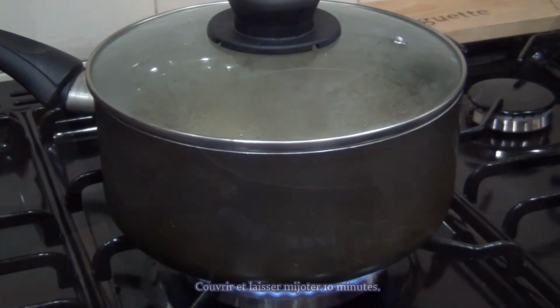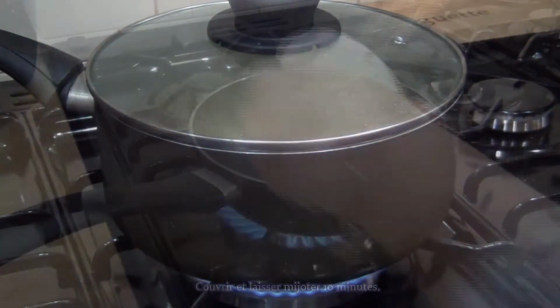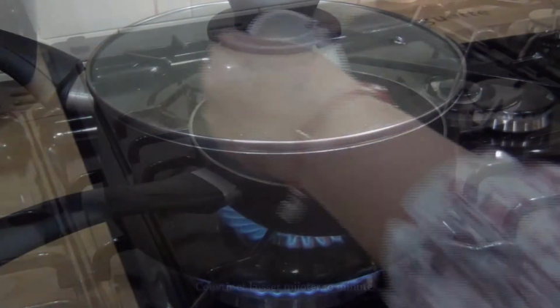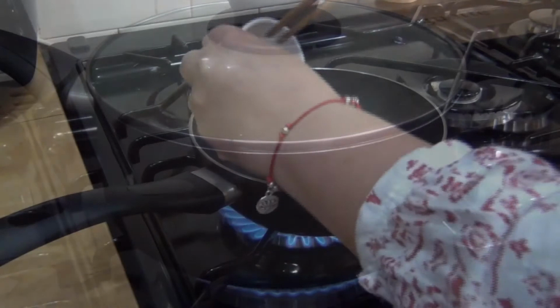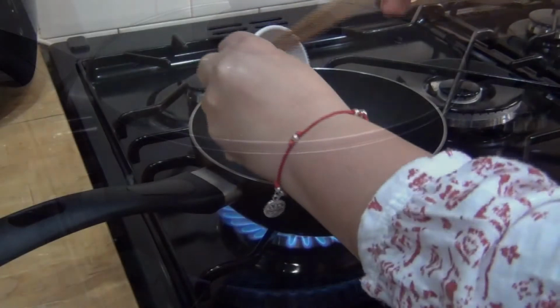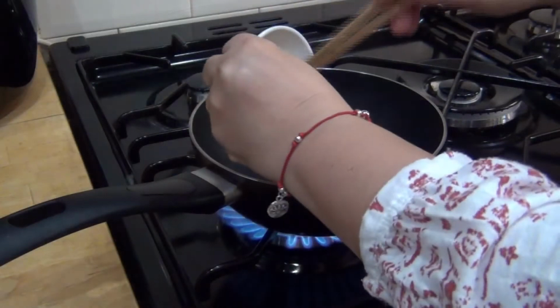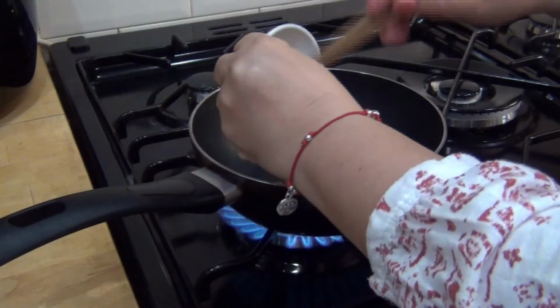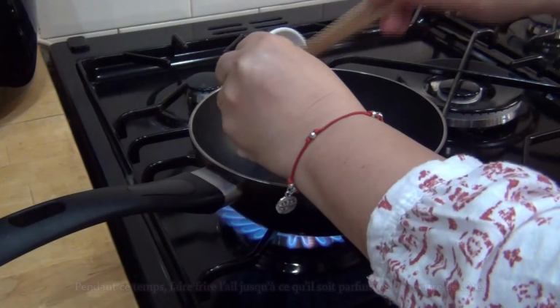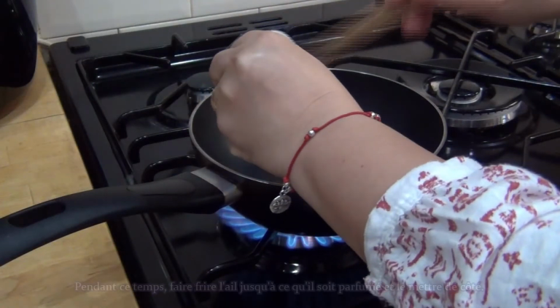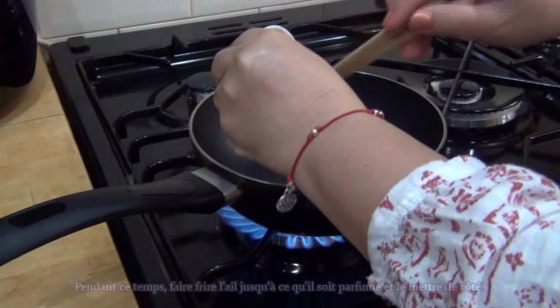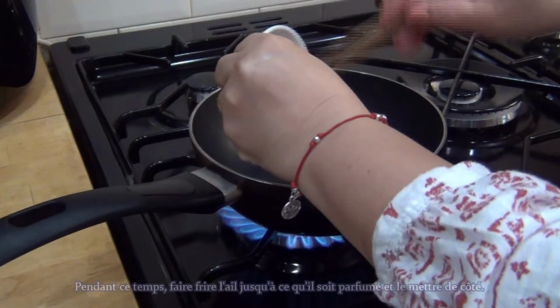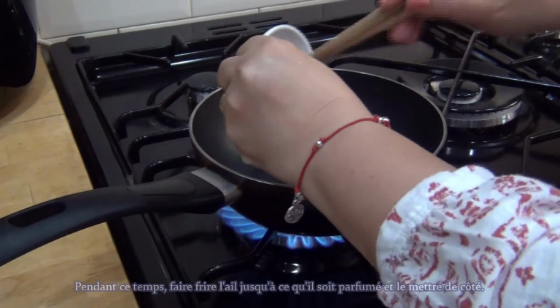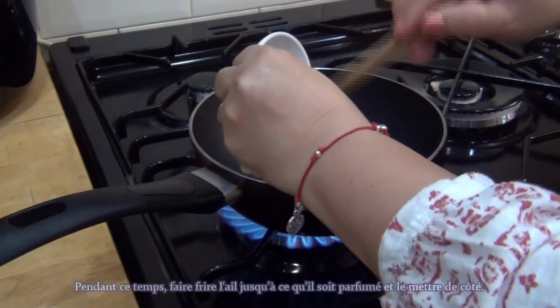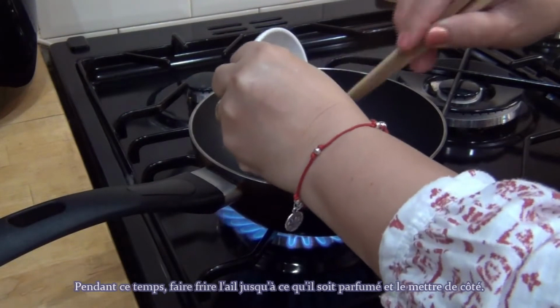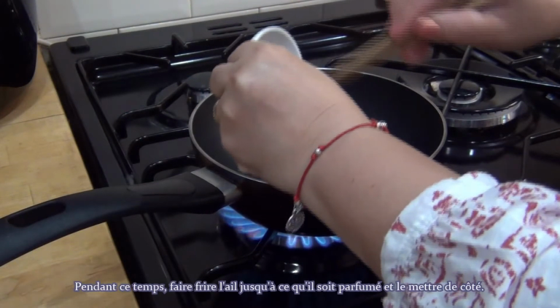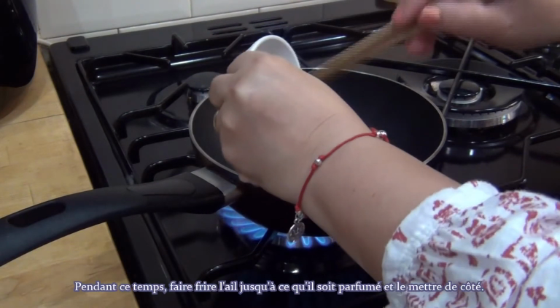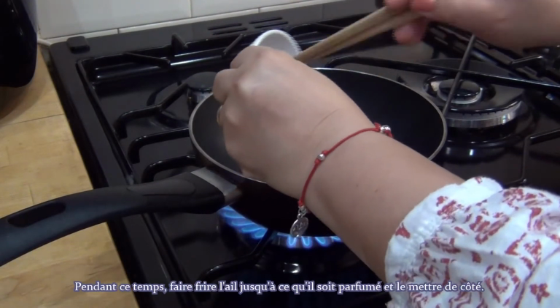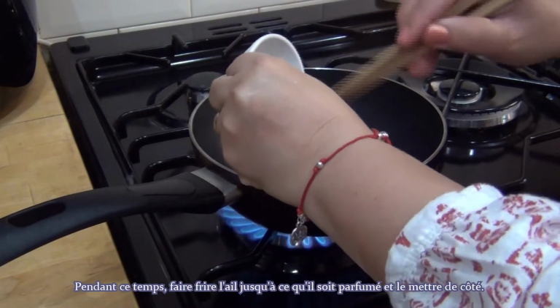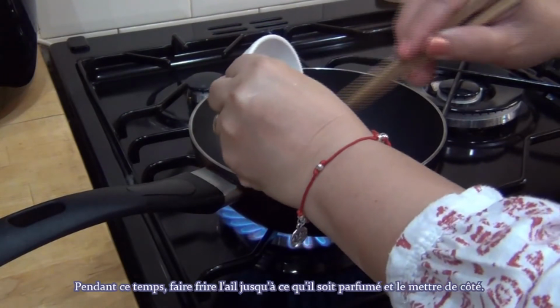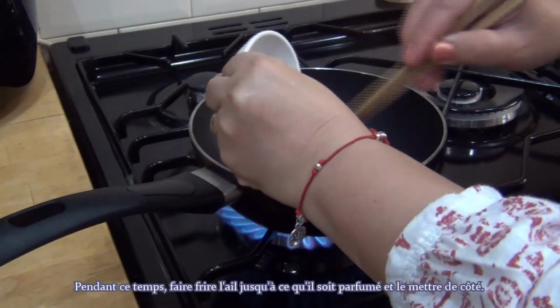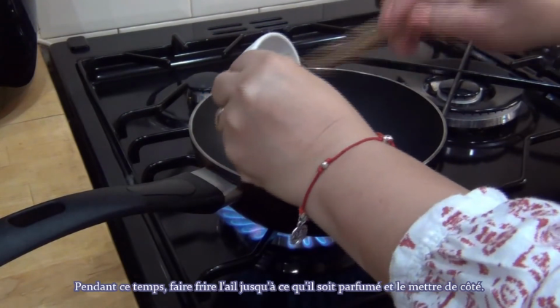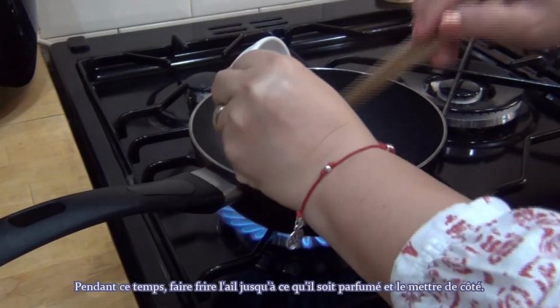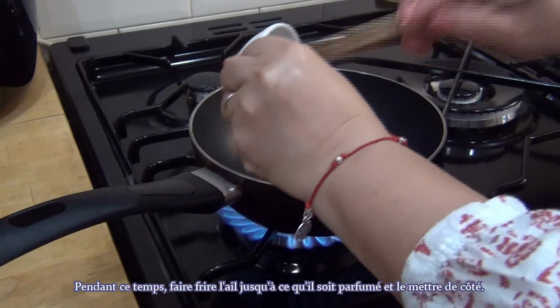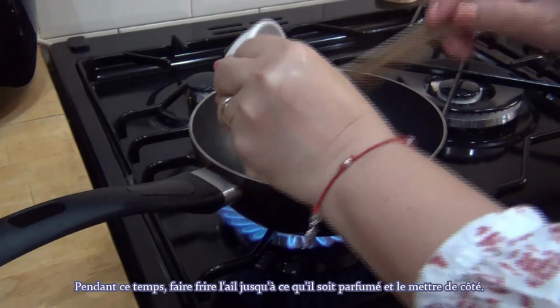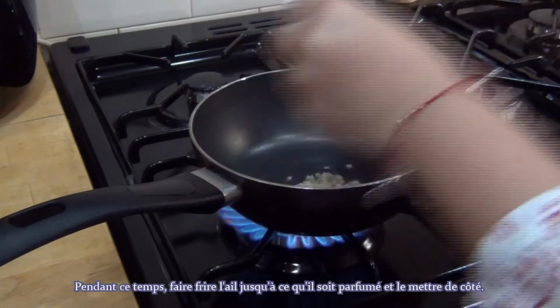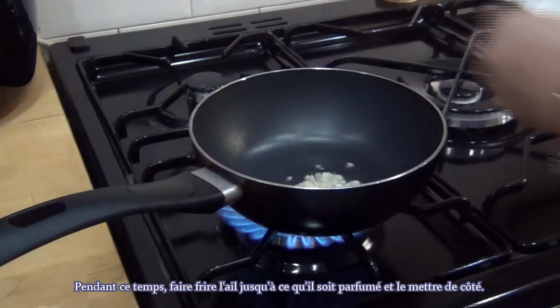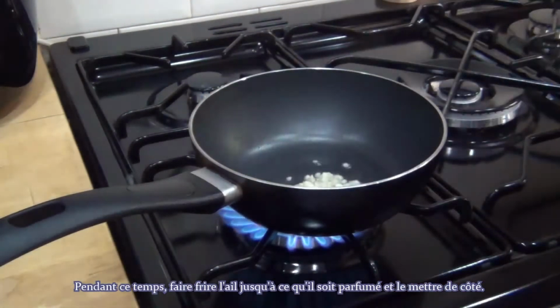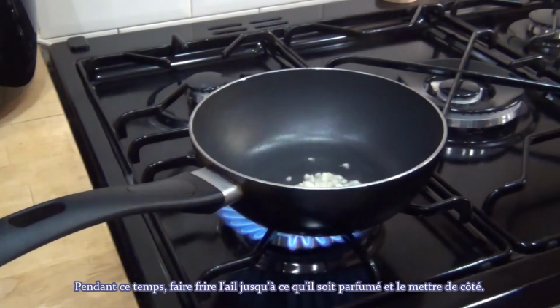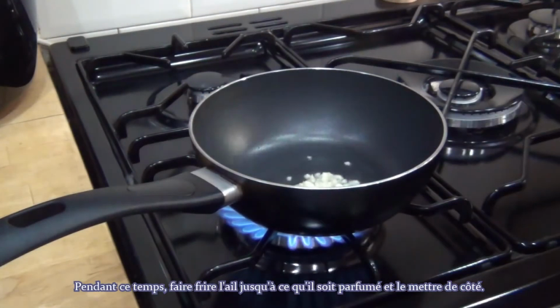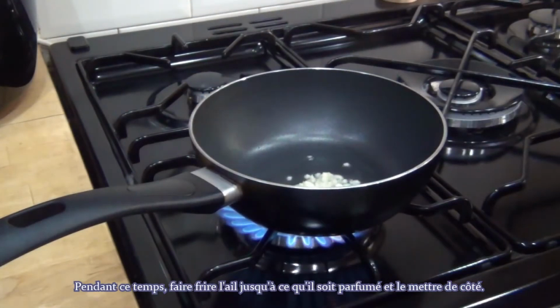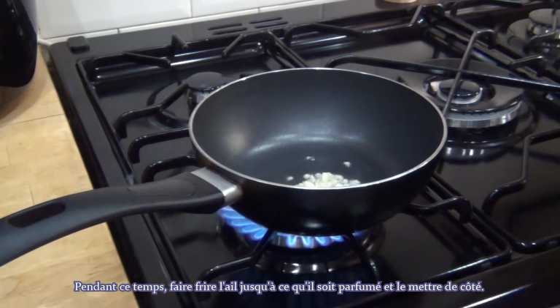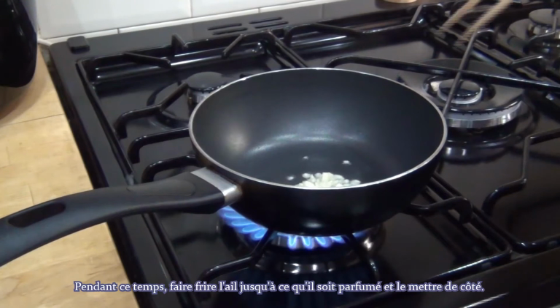In the meantime, fry the garlic until fragrant and set it aside.